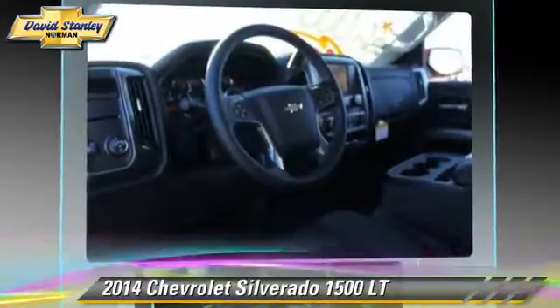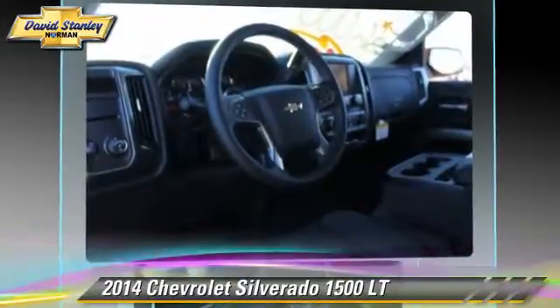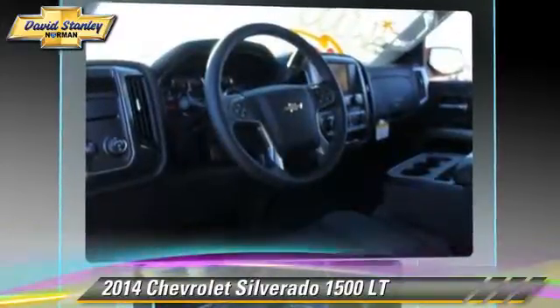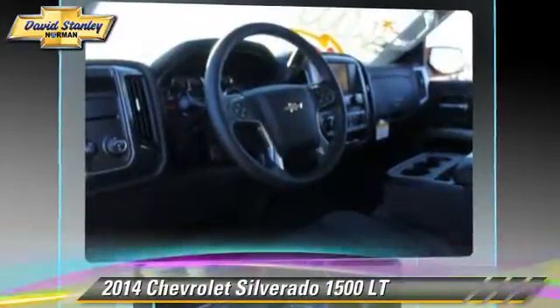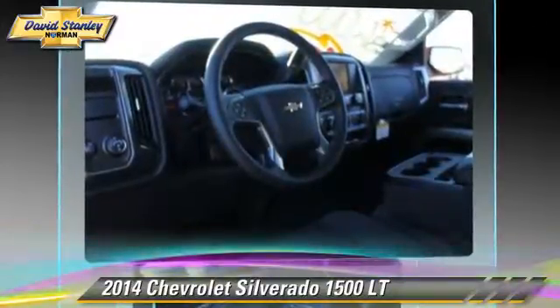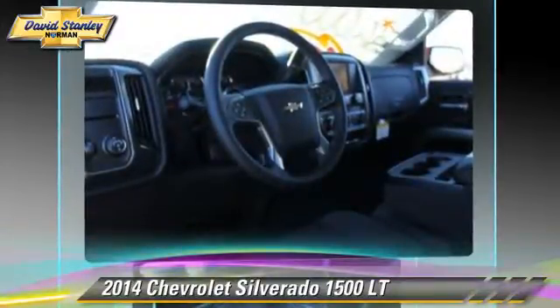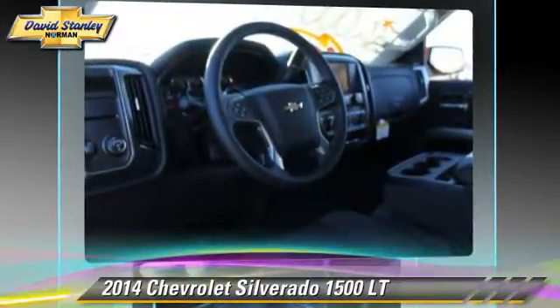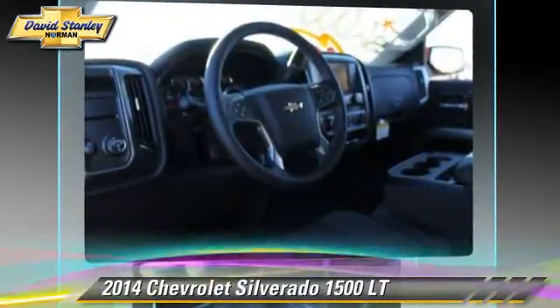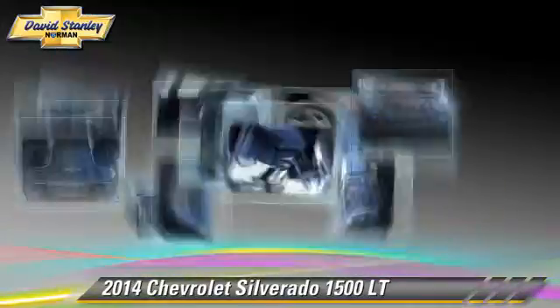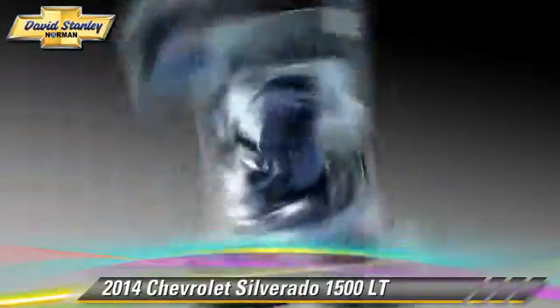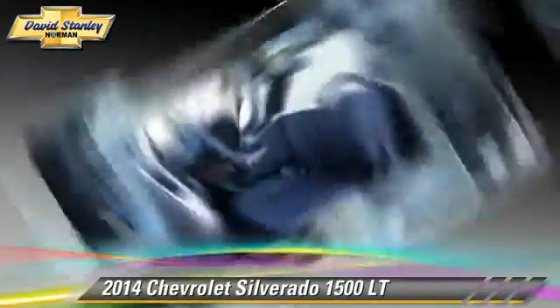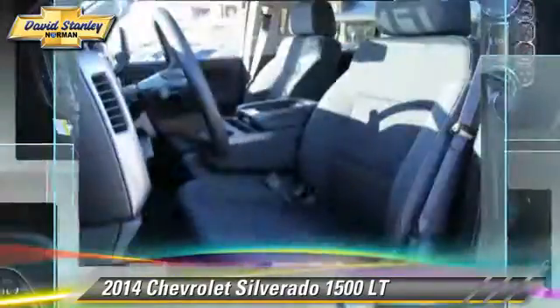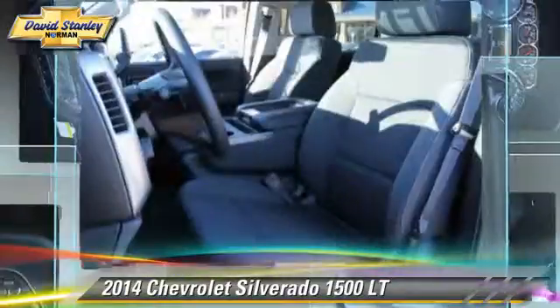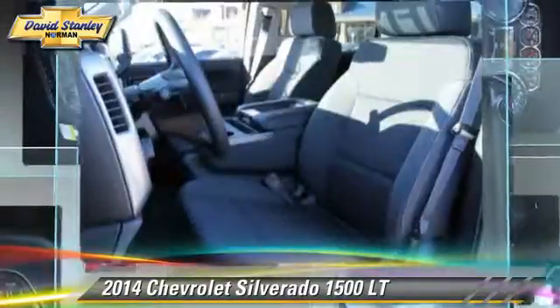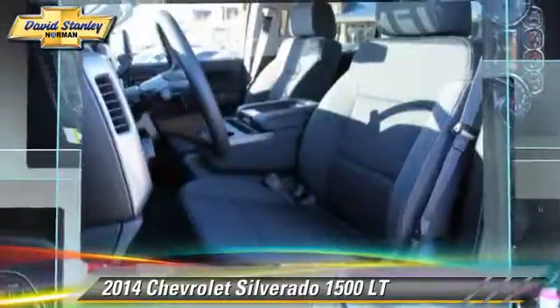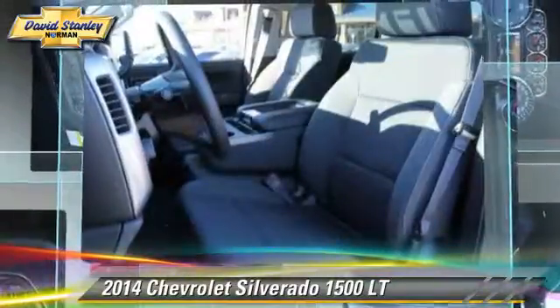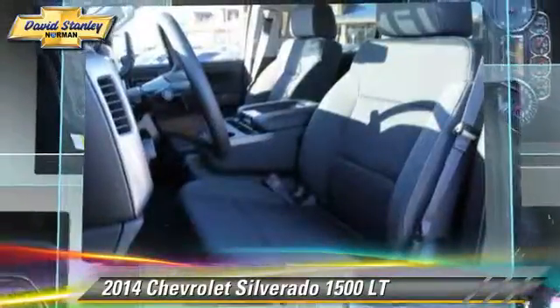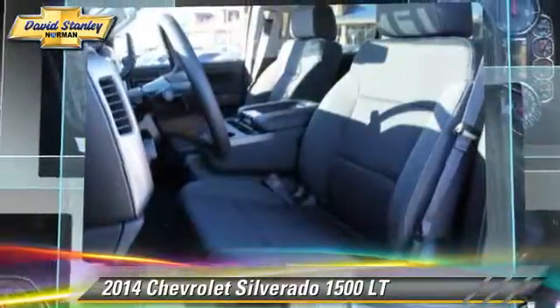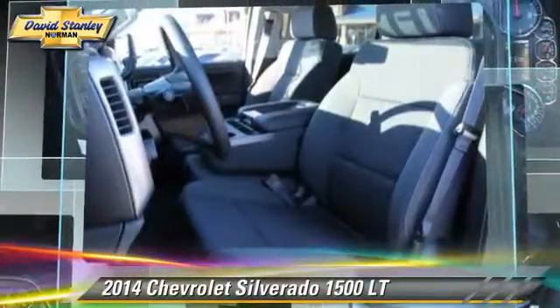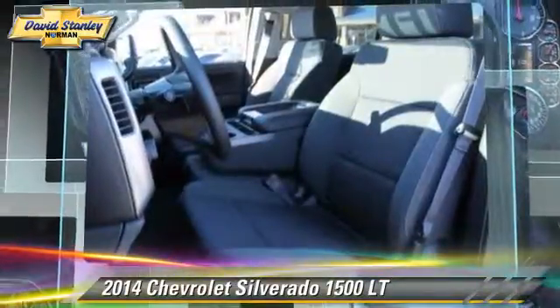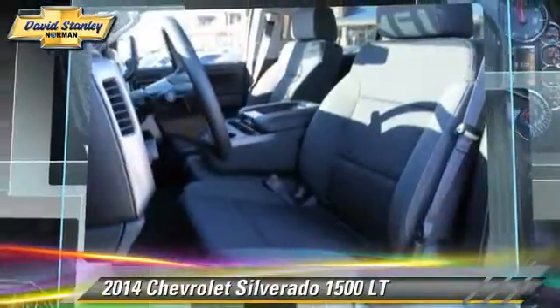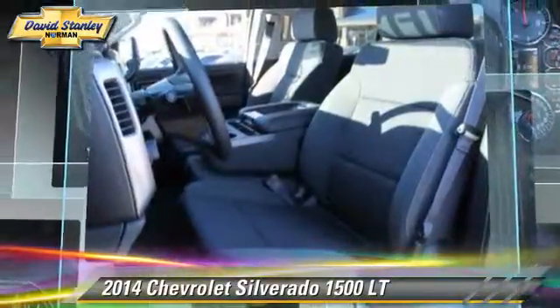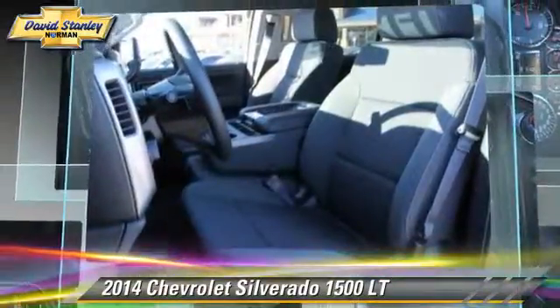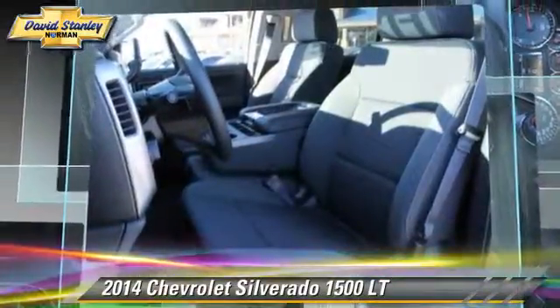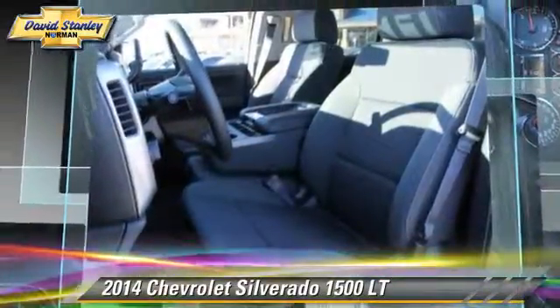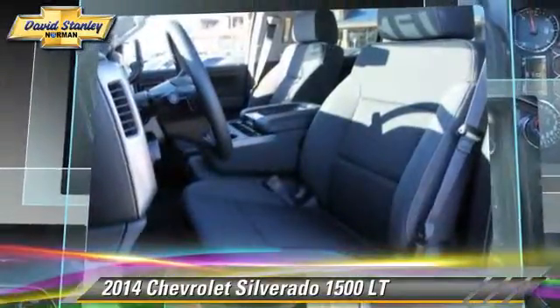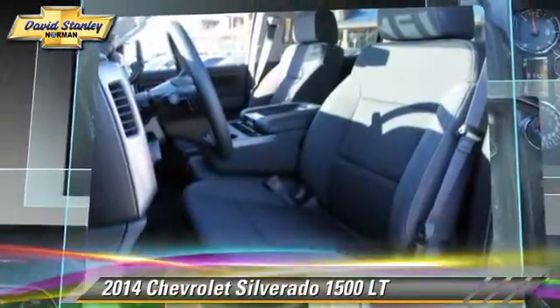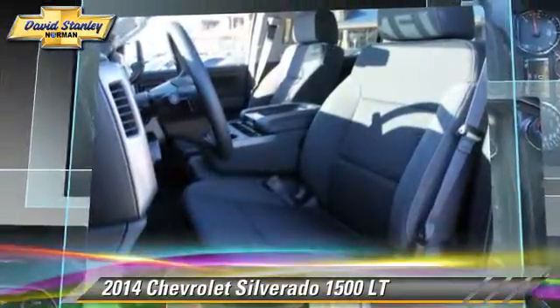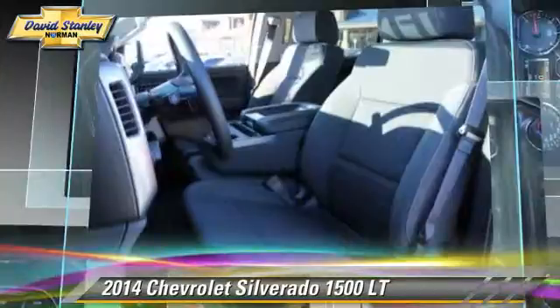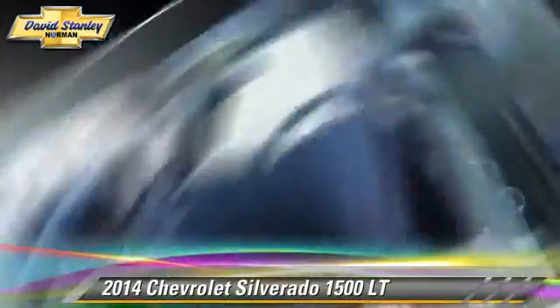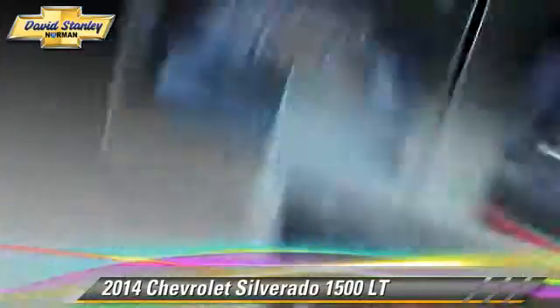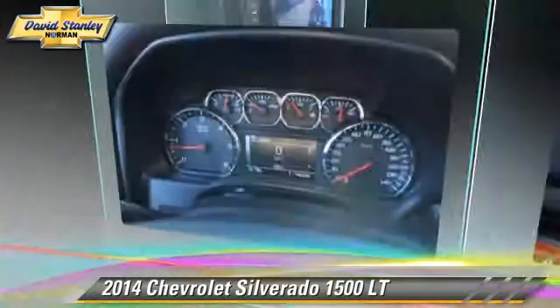Bluetooth wireless, satellite radio, and navigation system.